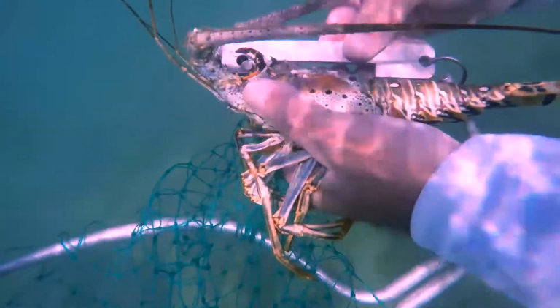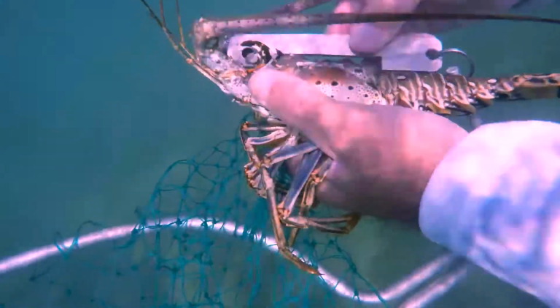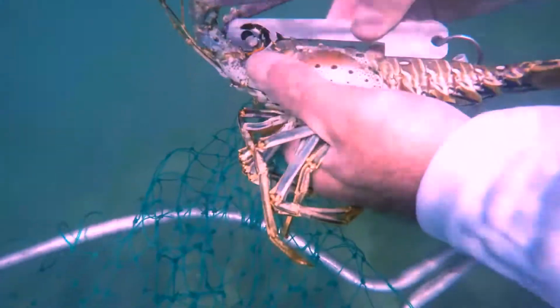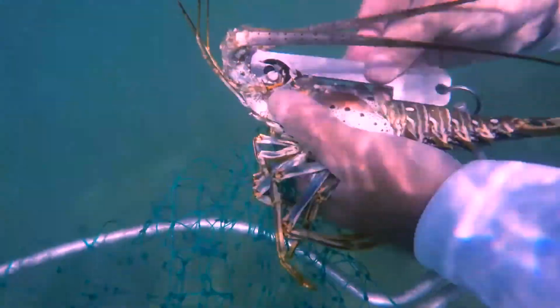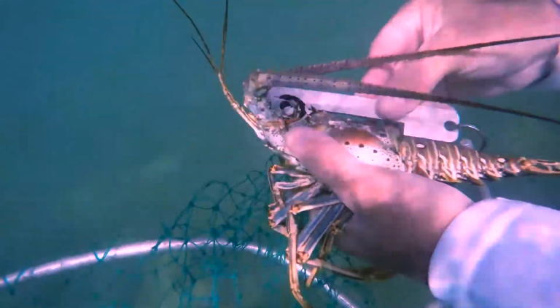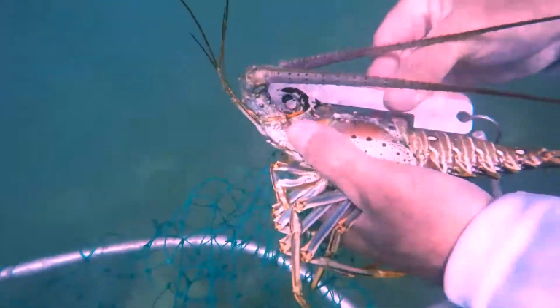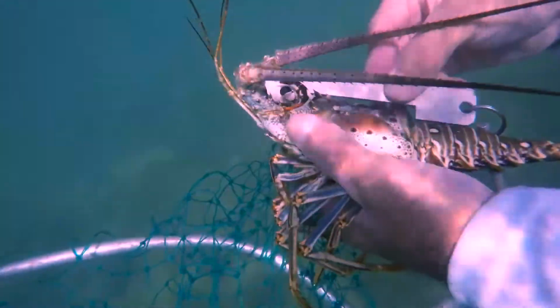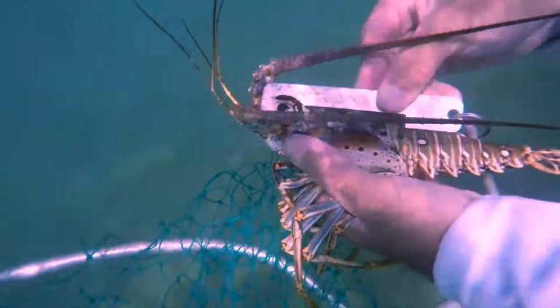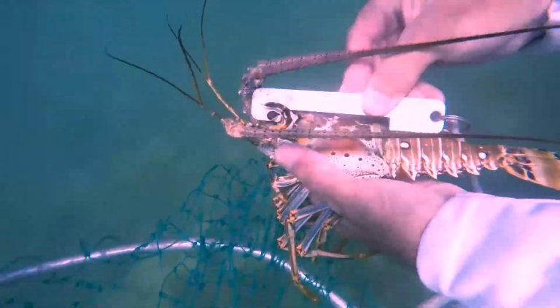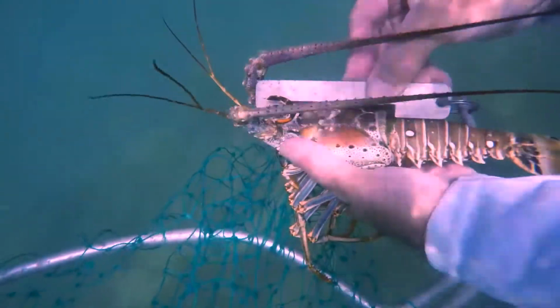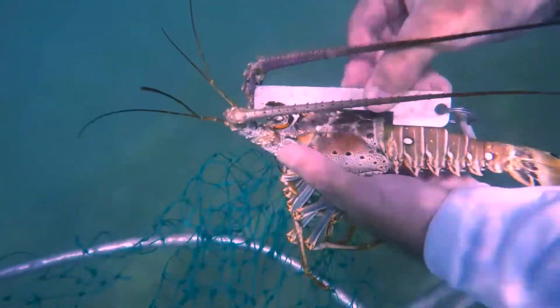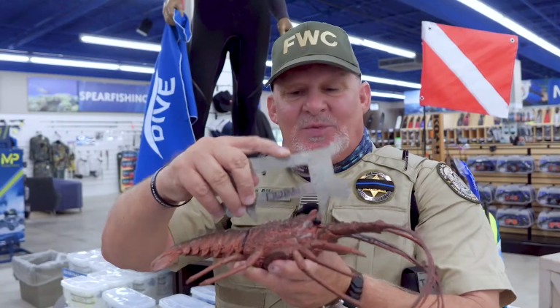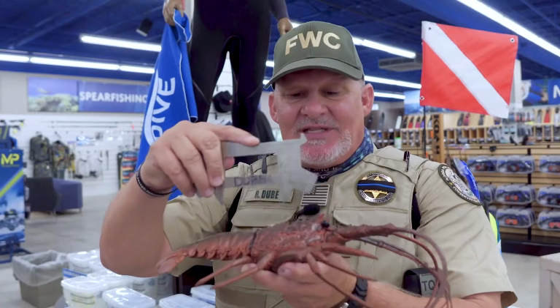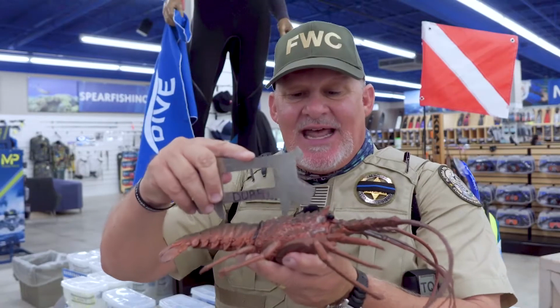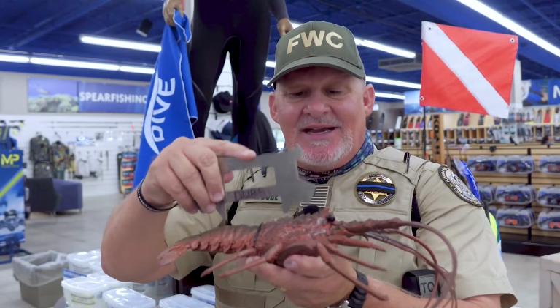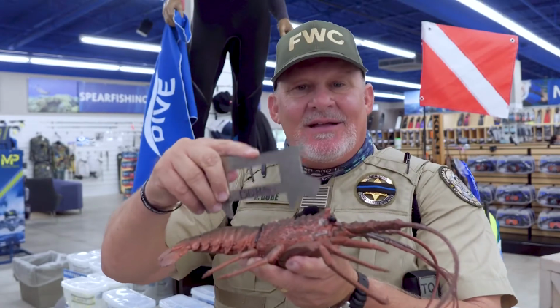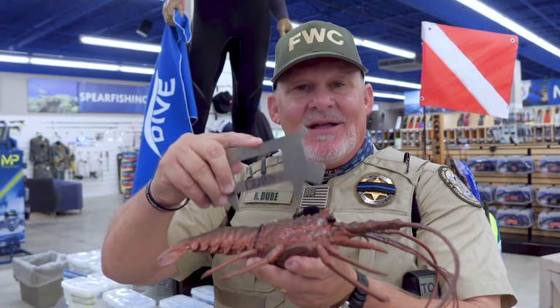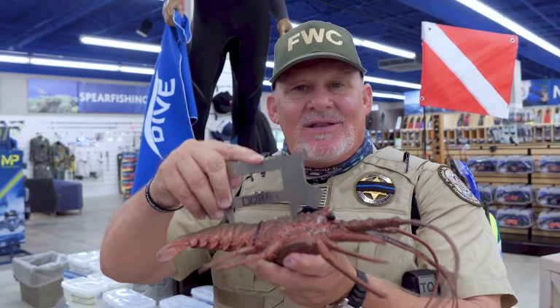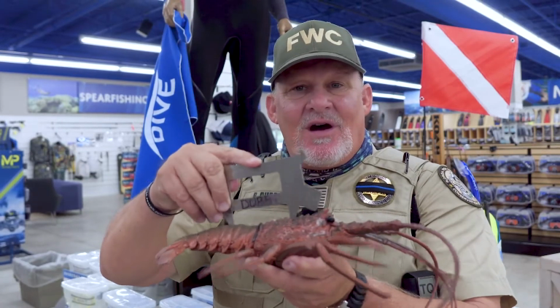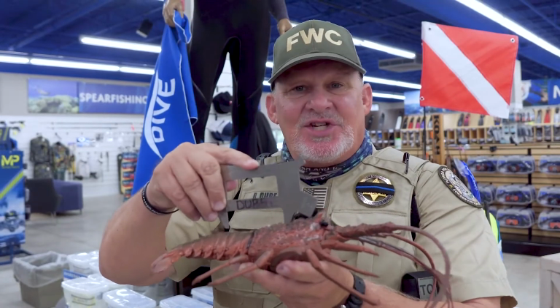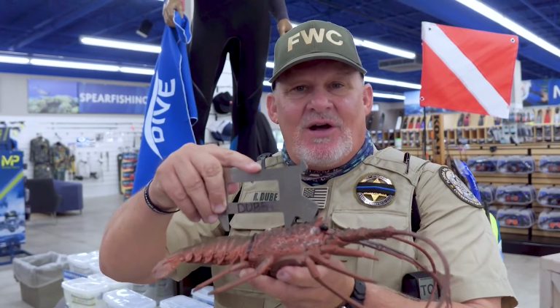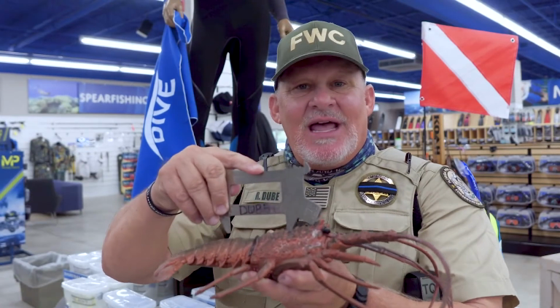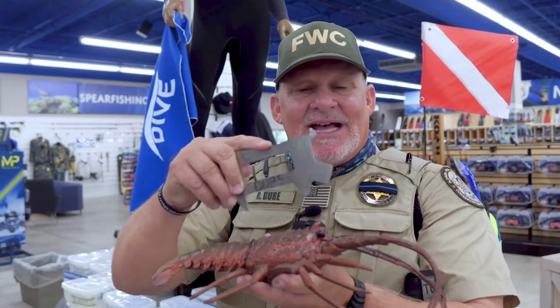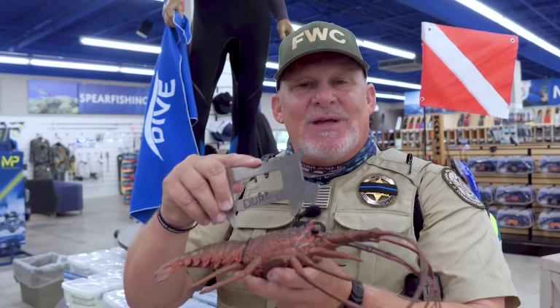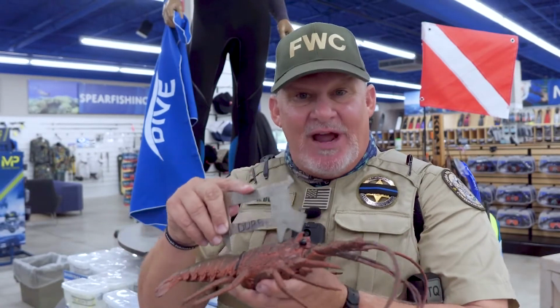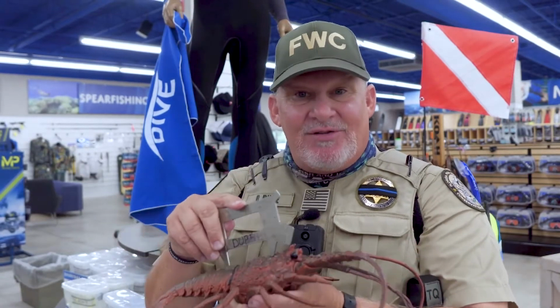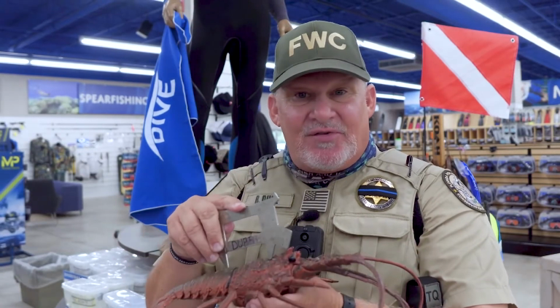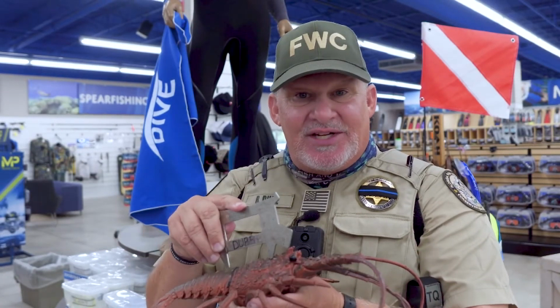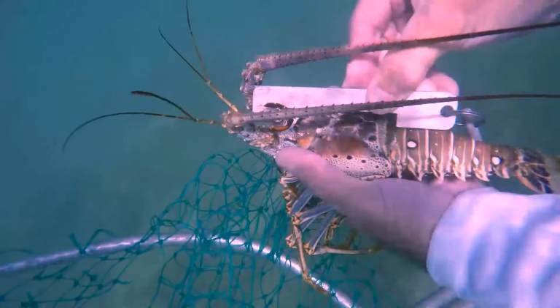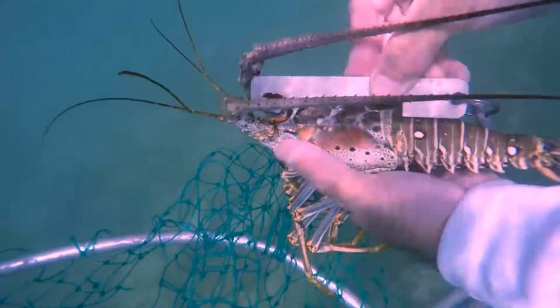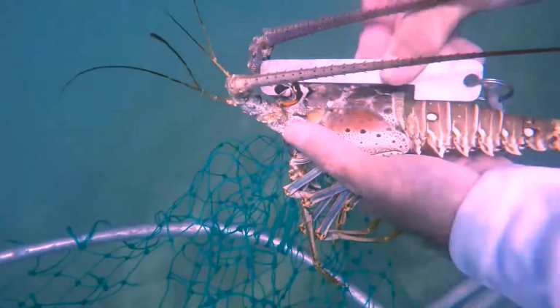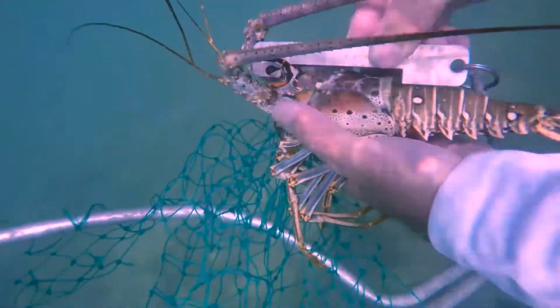In the state of Florida, the lobster carapace — which is the head, the hard shell — has to be greater than three inches, not three inches.